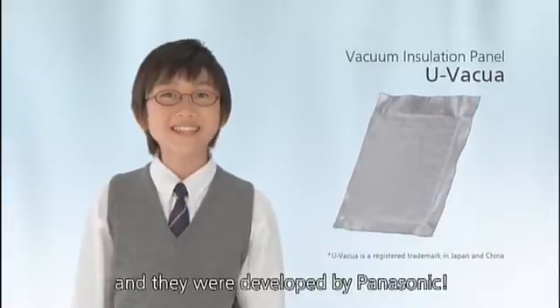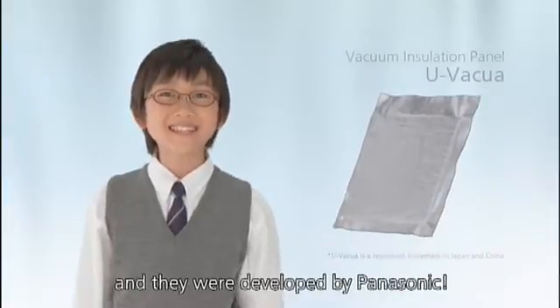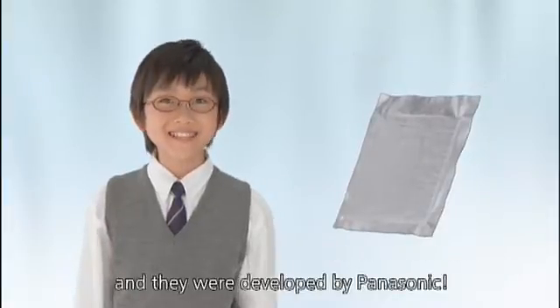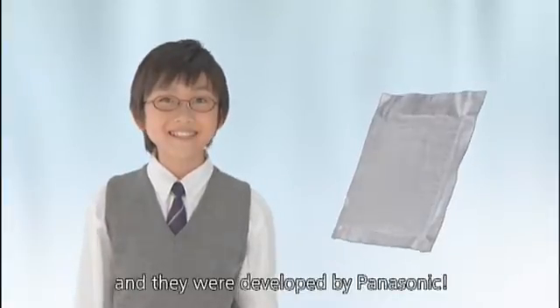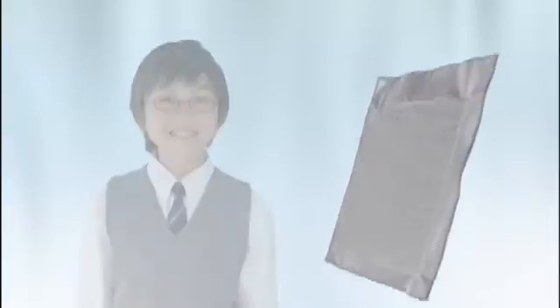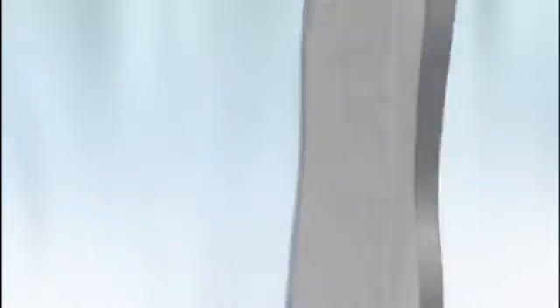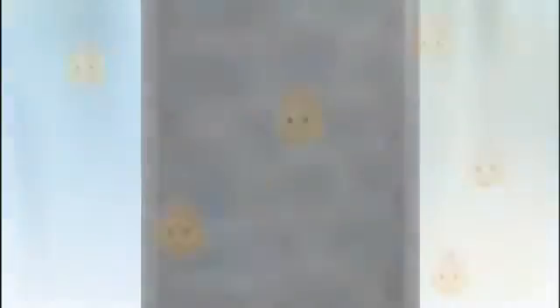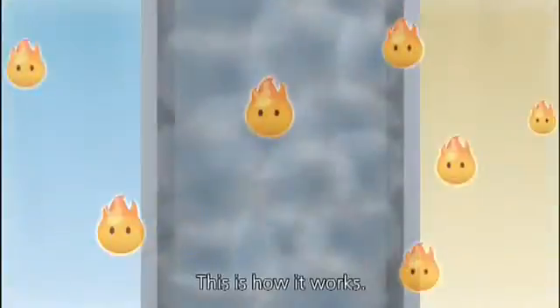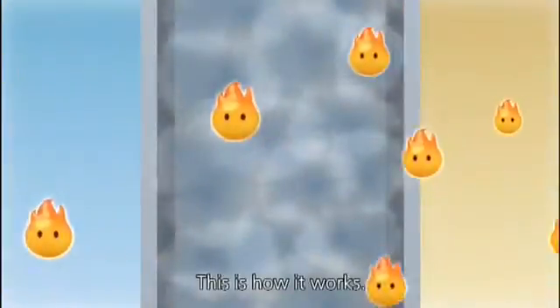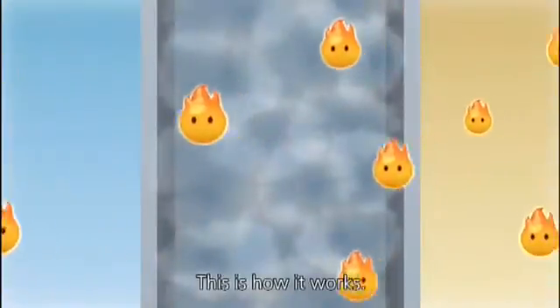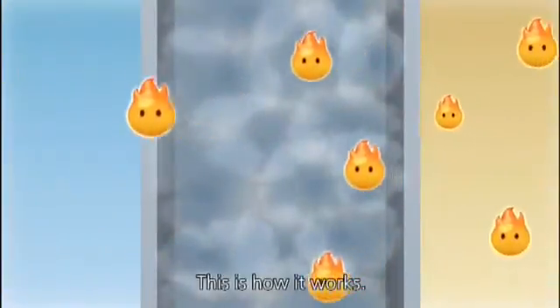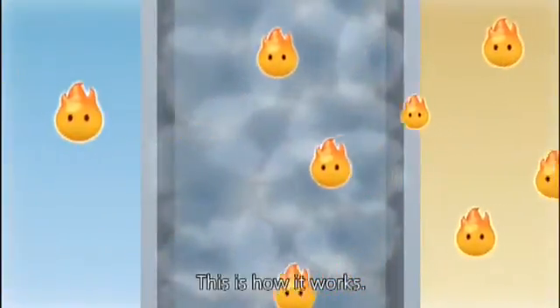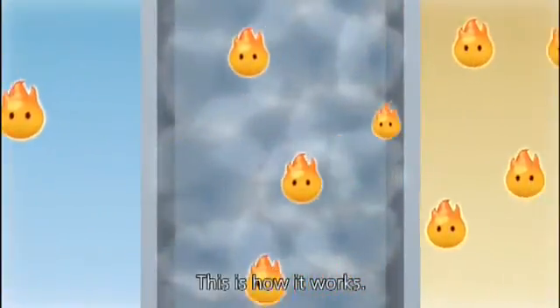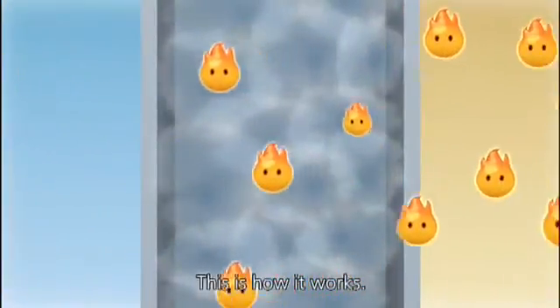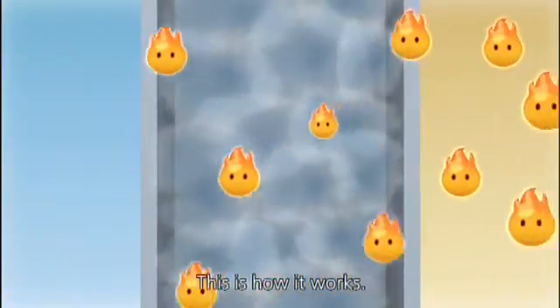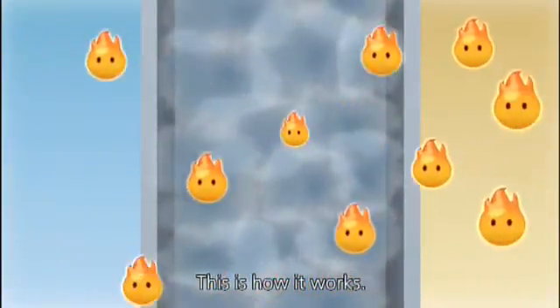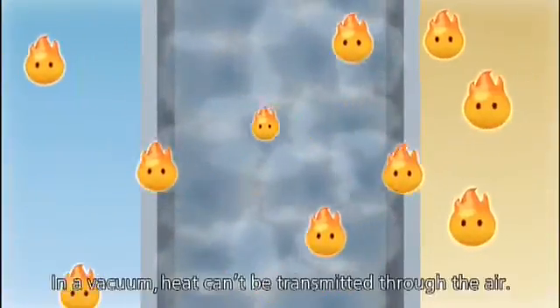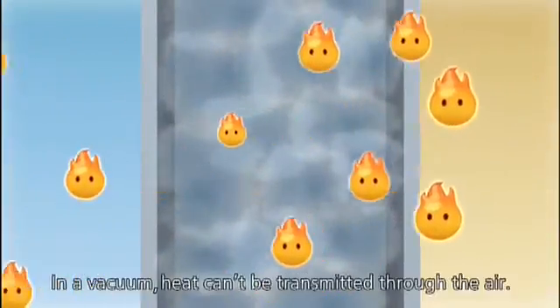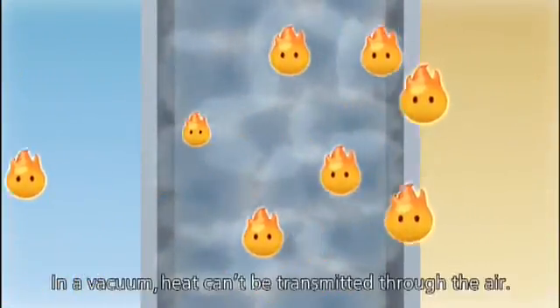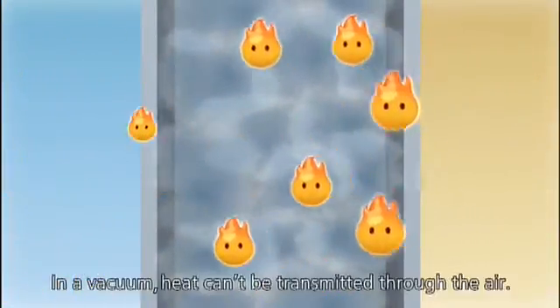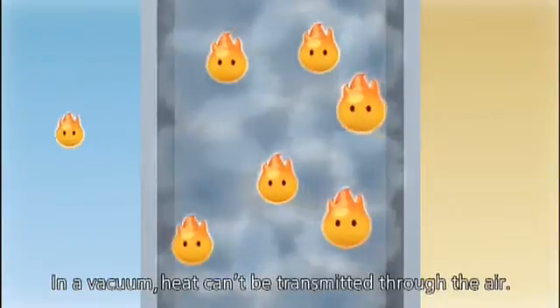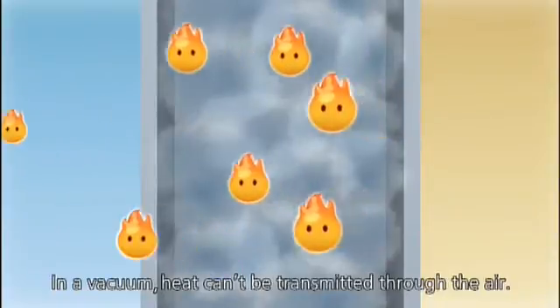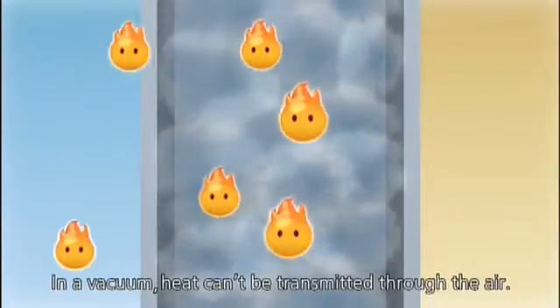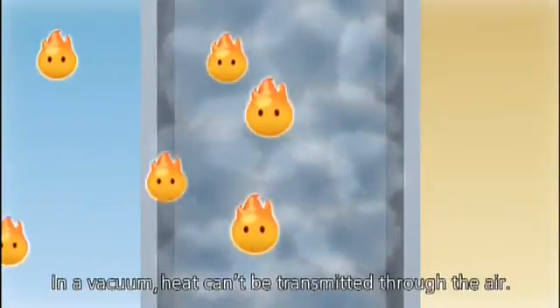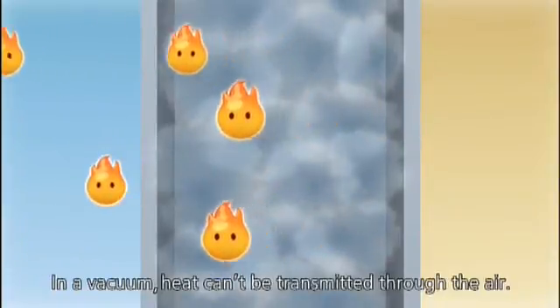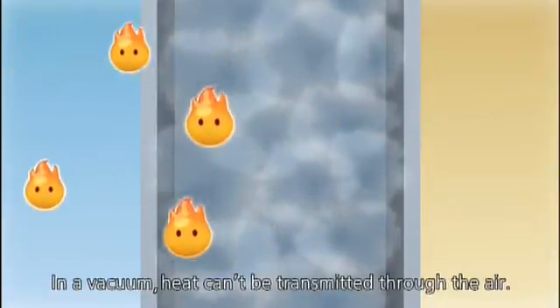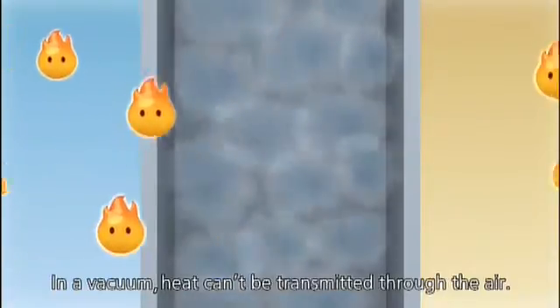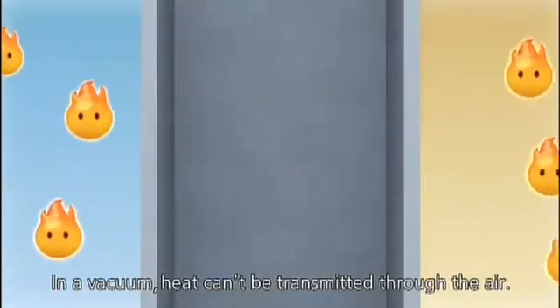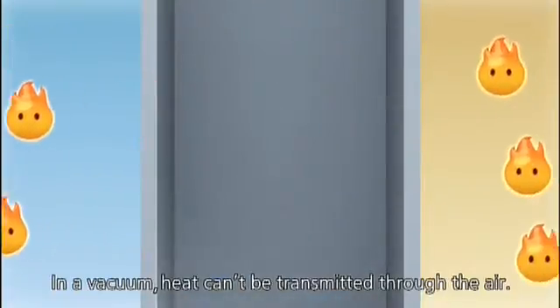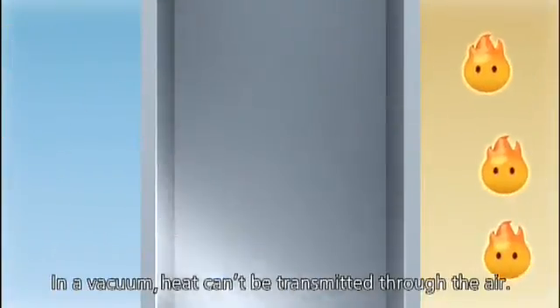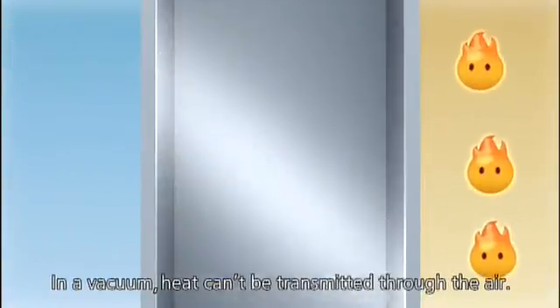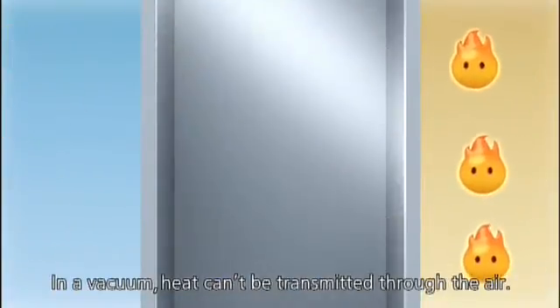Panasonic. This is how it works. In a vacuum, heat can't be transmitted through the air.